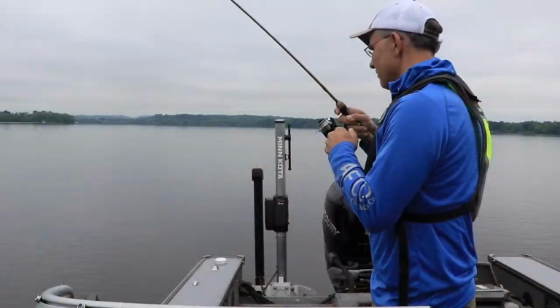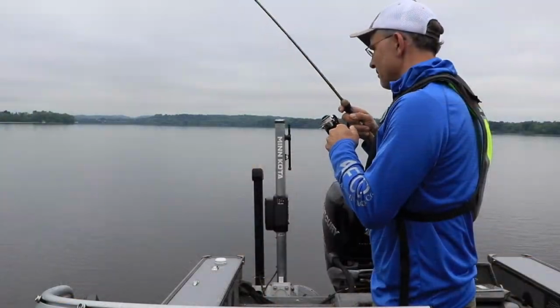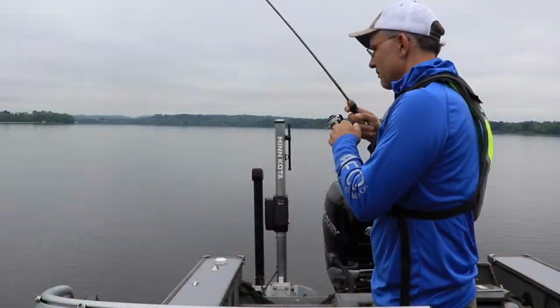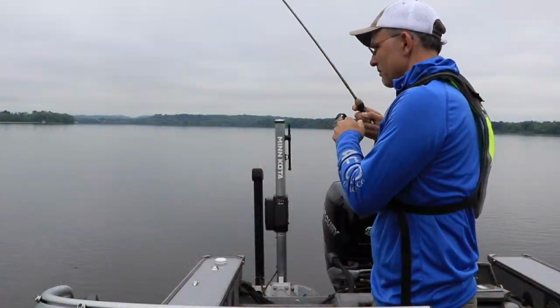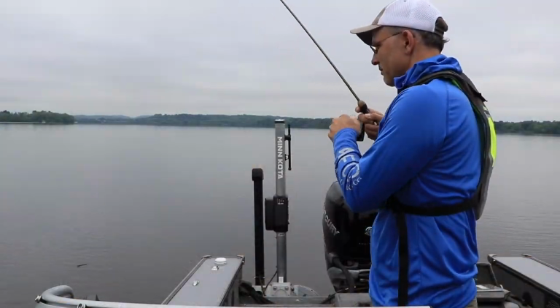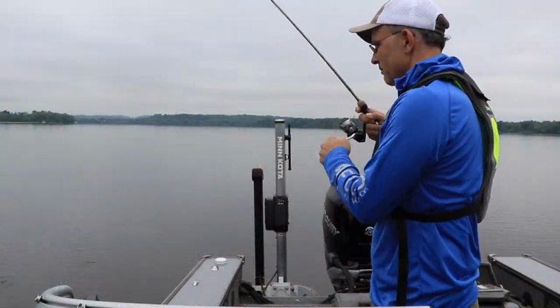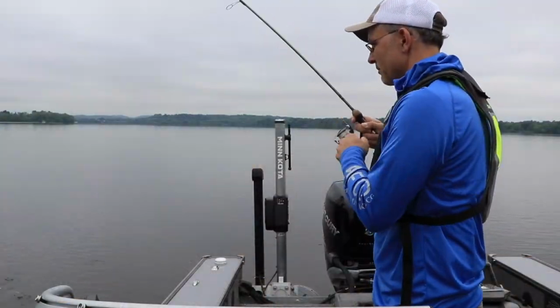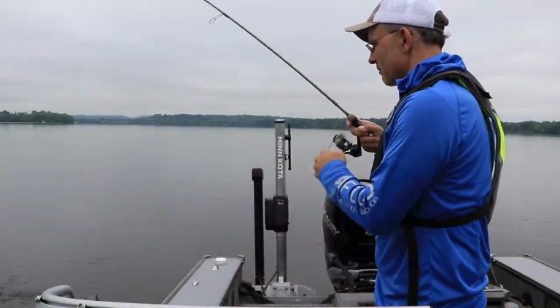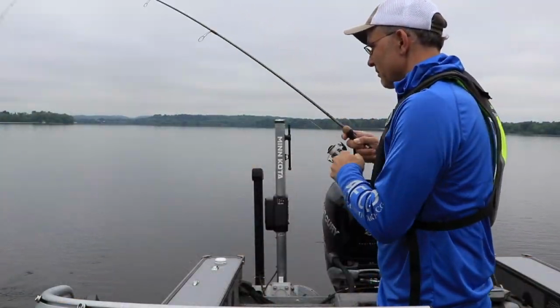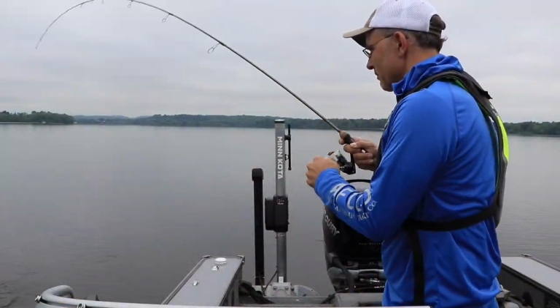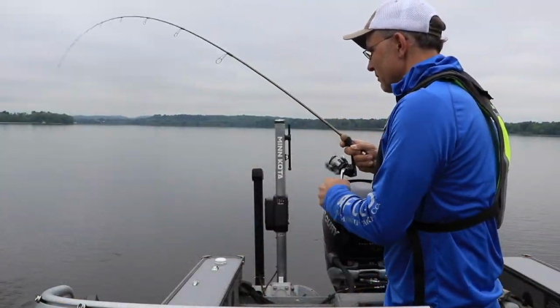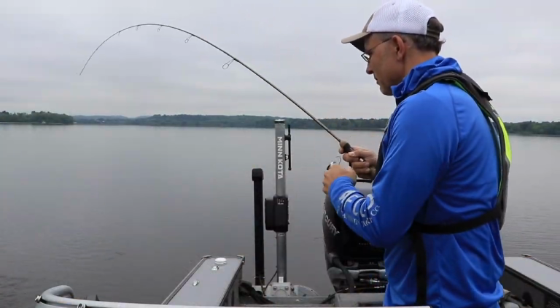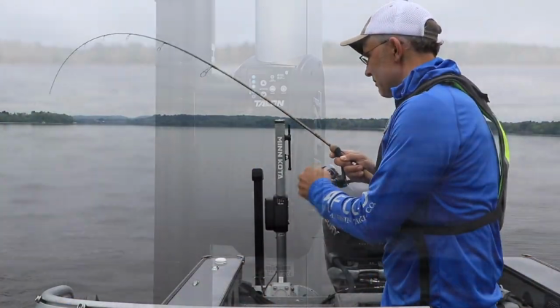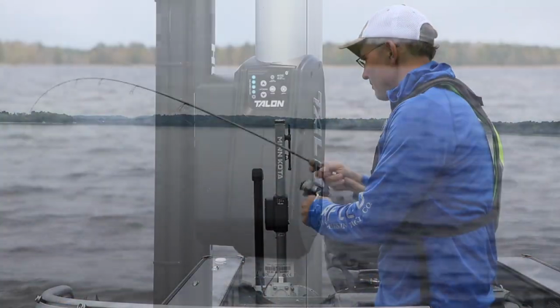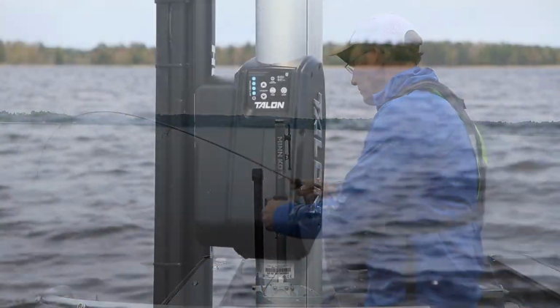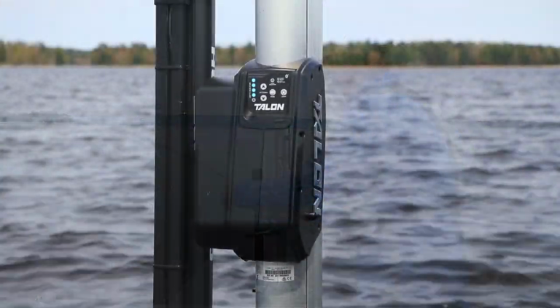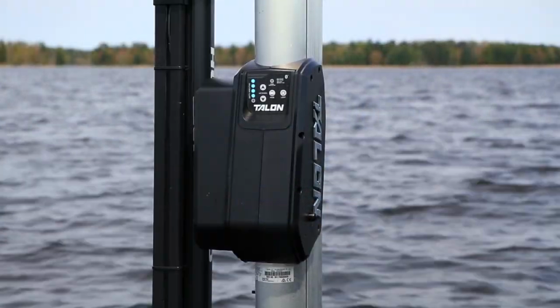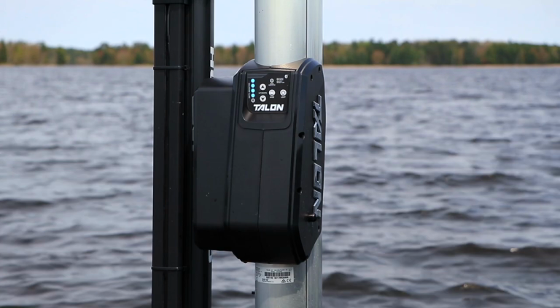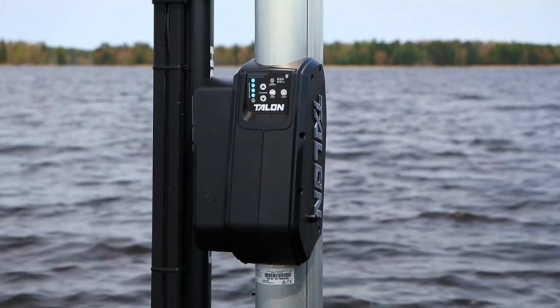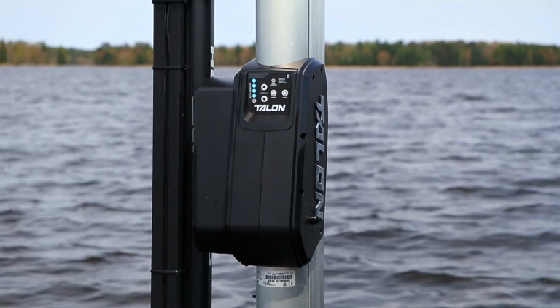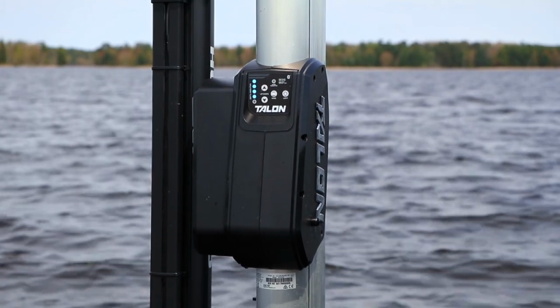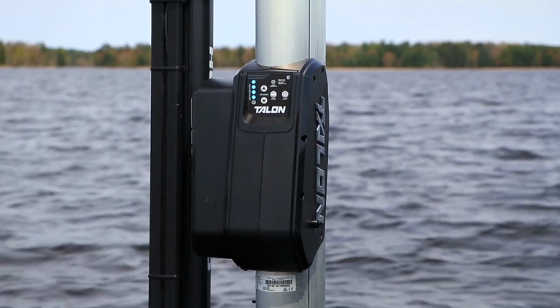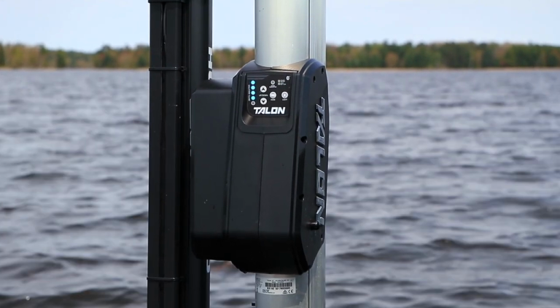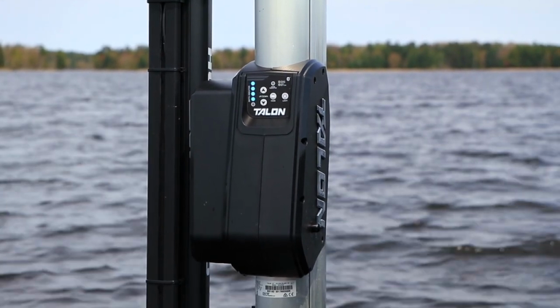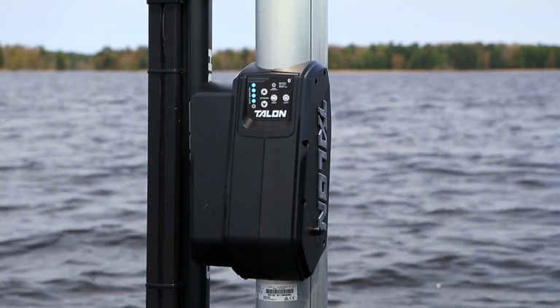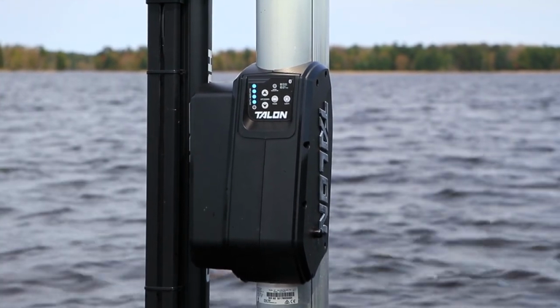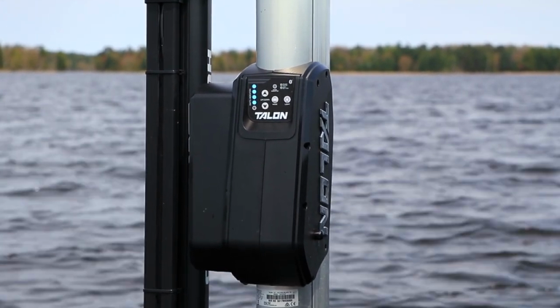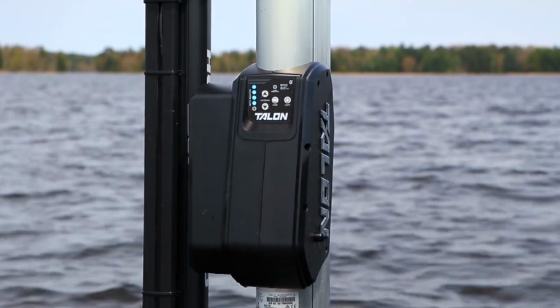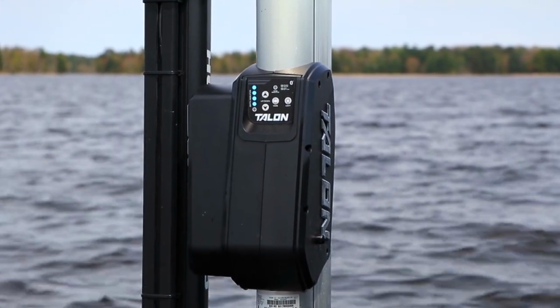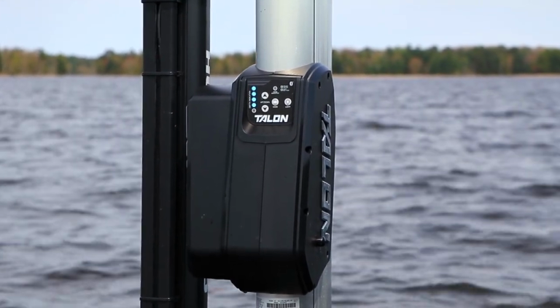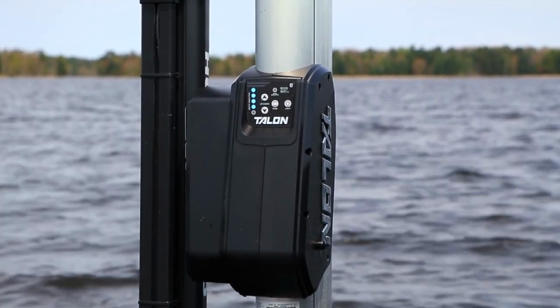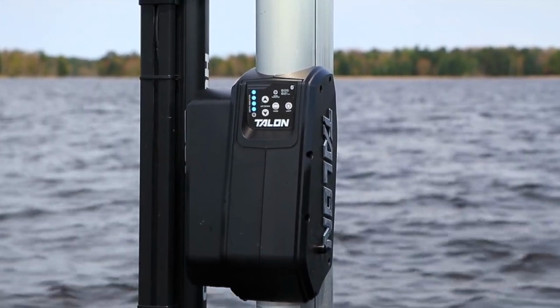If I'm fishing in the back of the boat, I can use the up and down buttons on the Talon control pad to talon down or talon up.